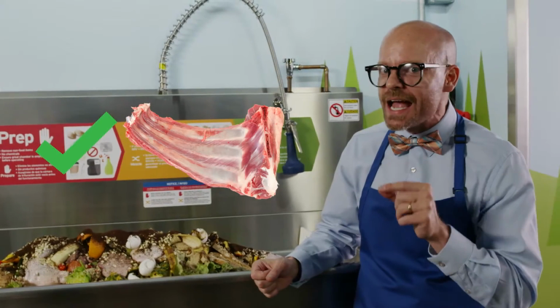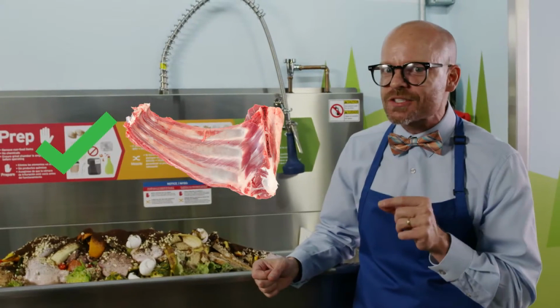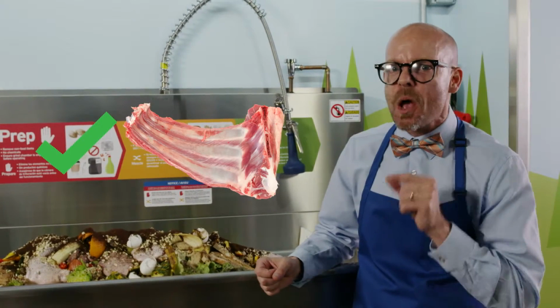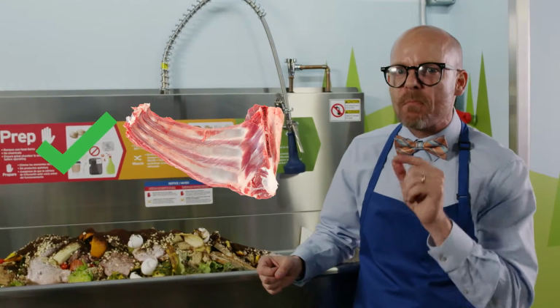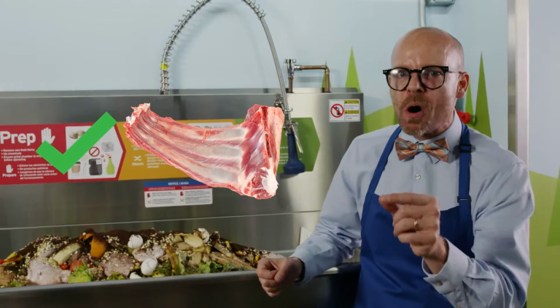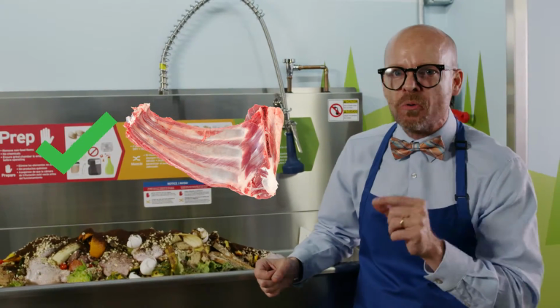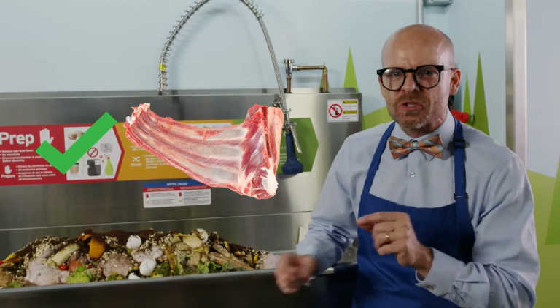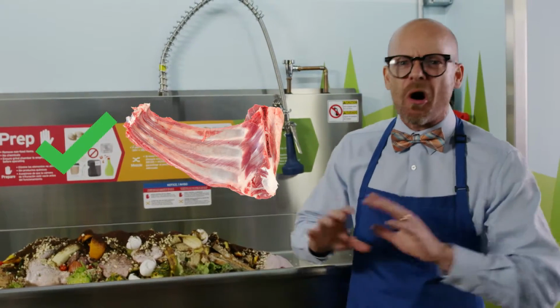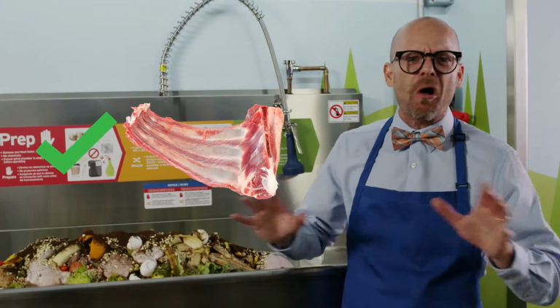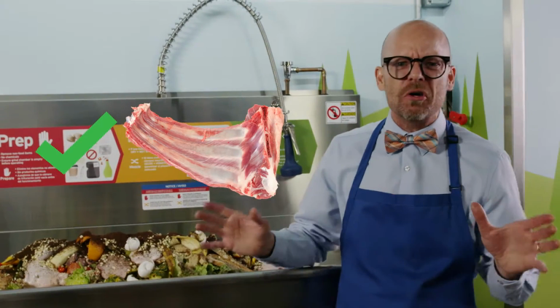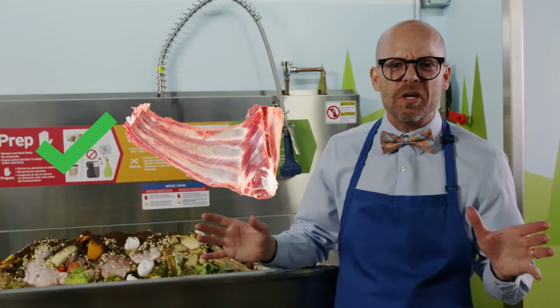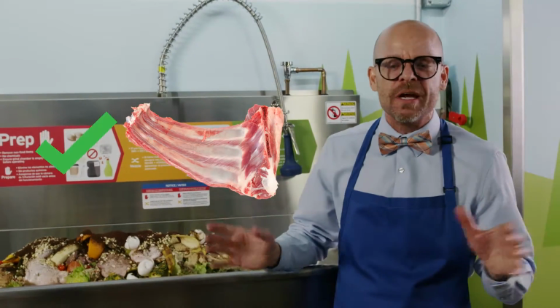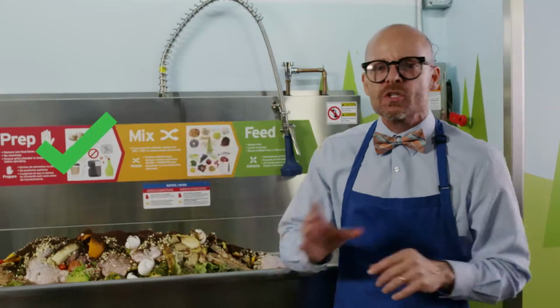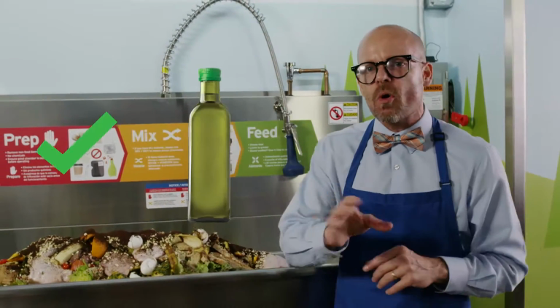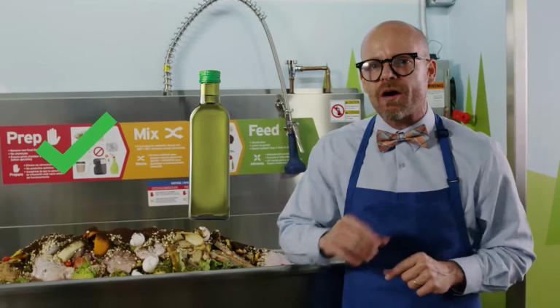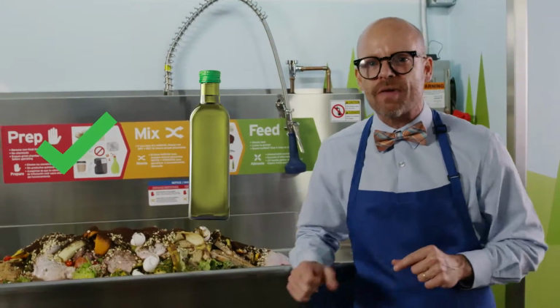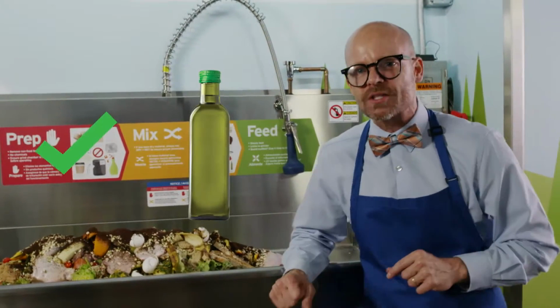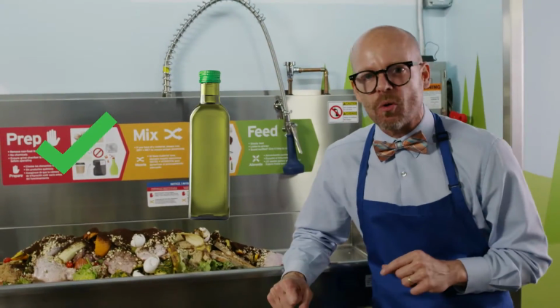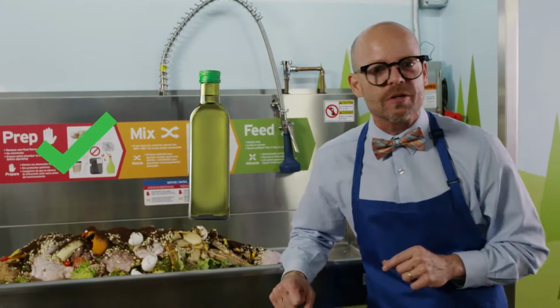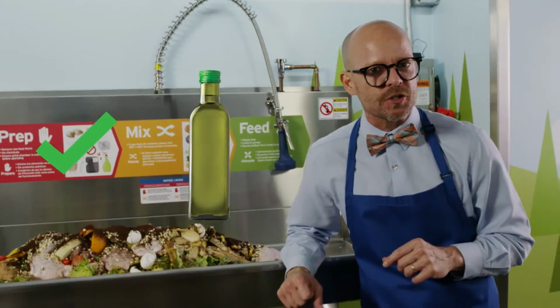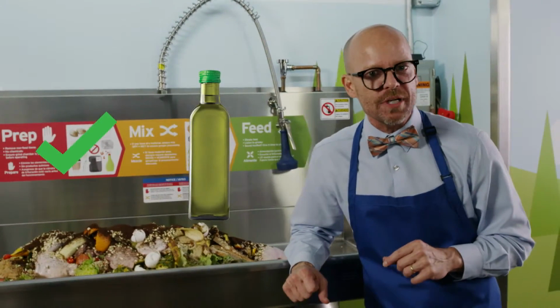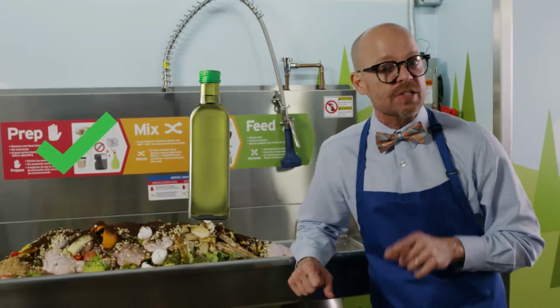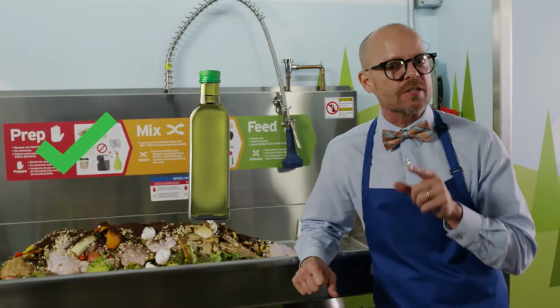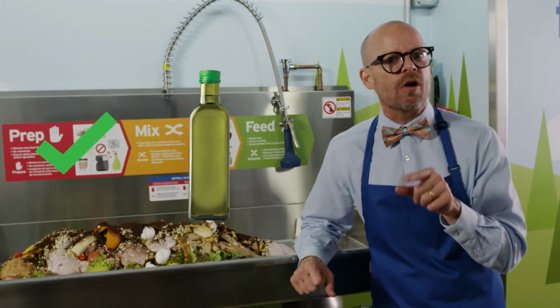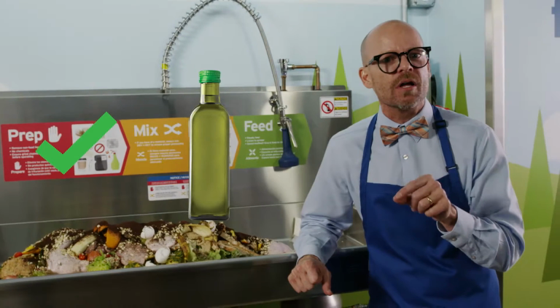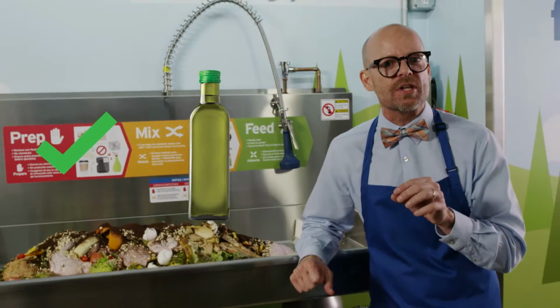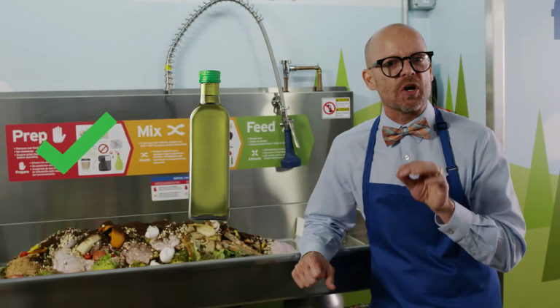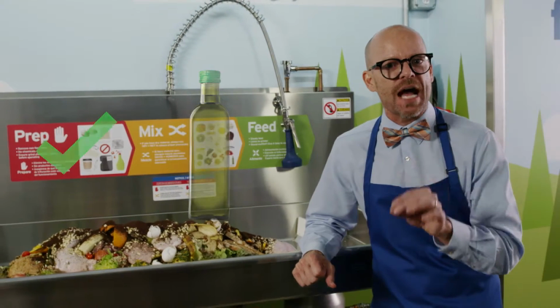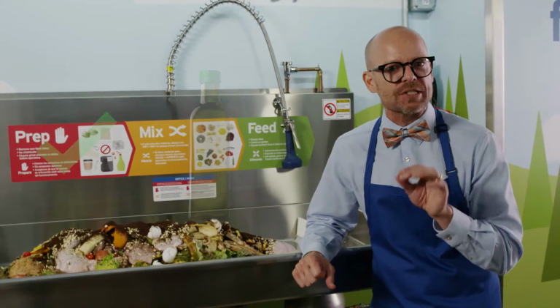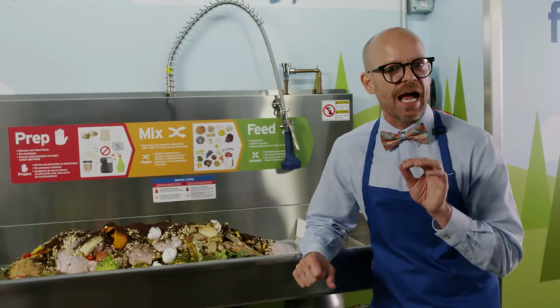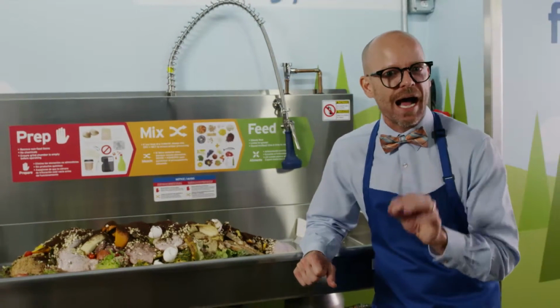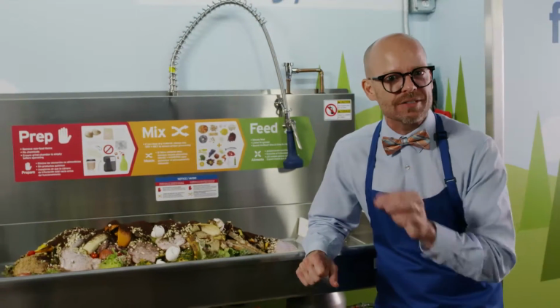Yes, bones — all good. So are fats, oils, and grease as long as they are not hot.